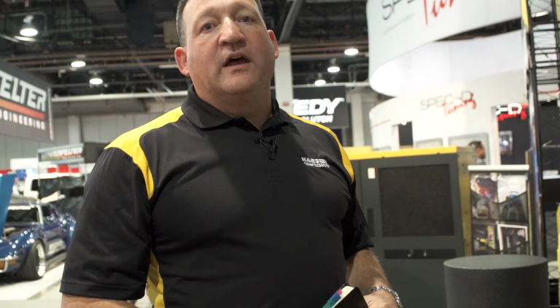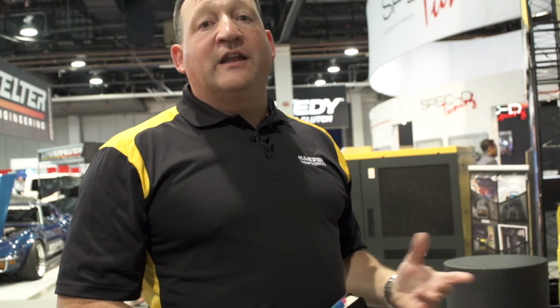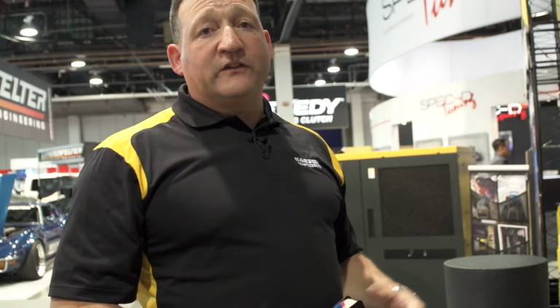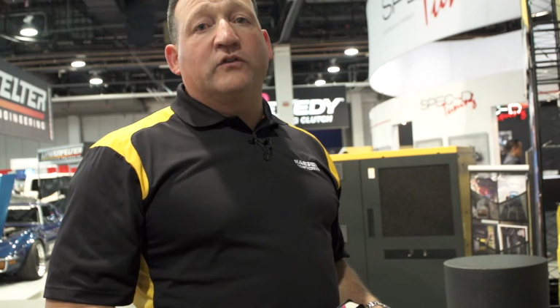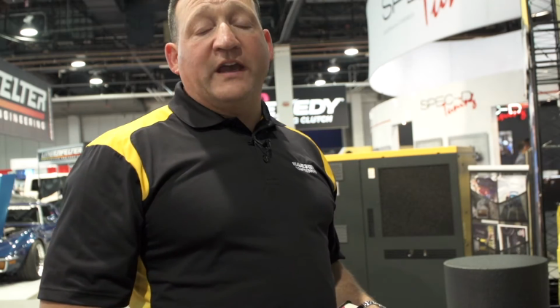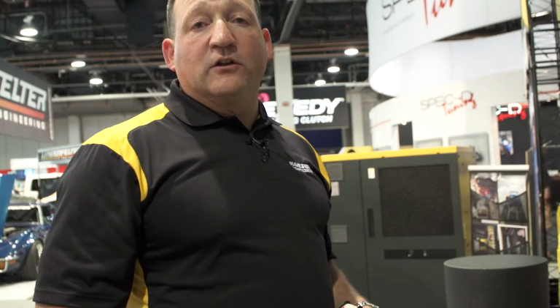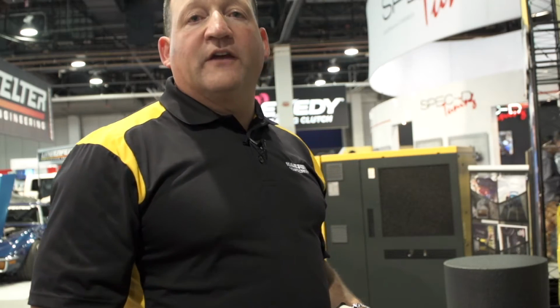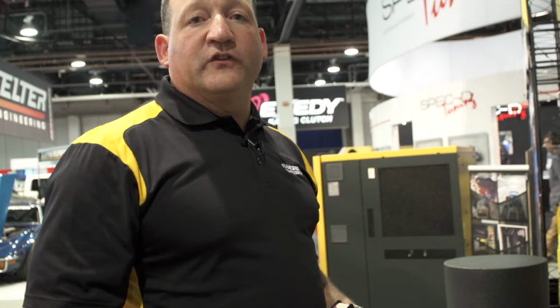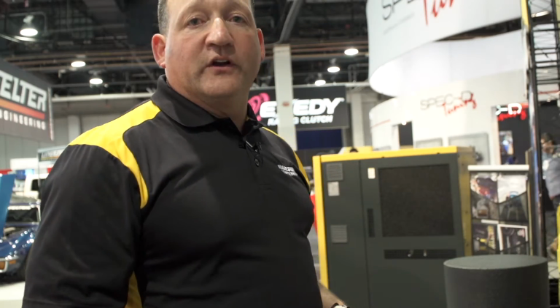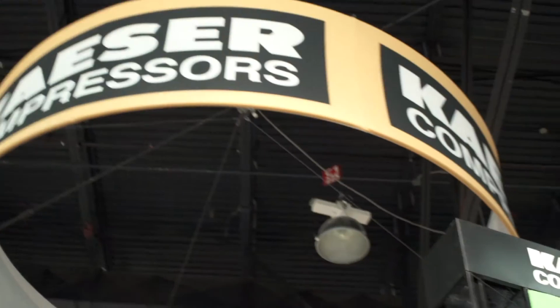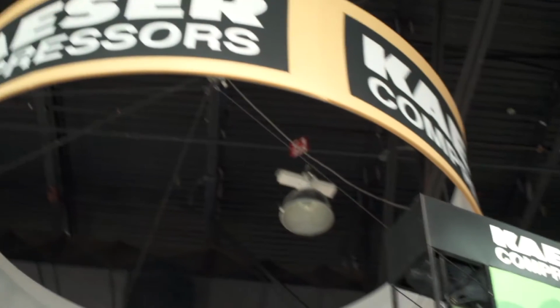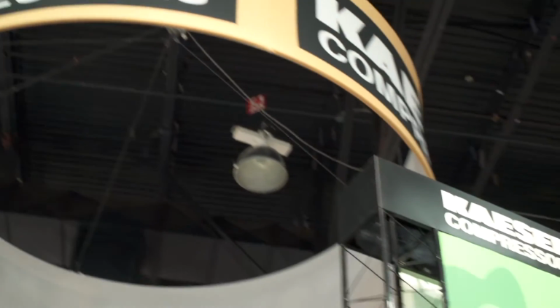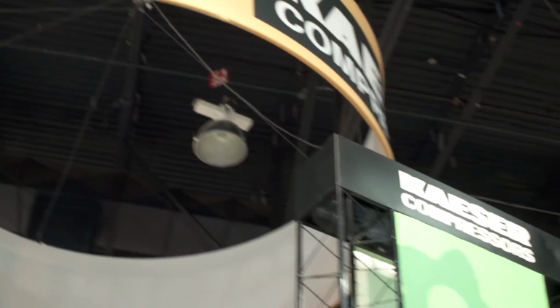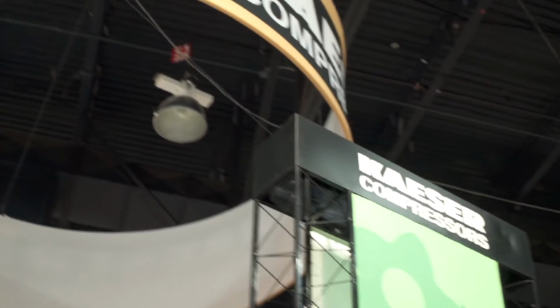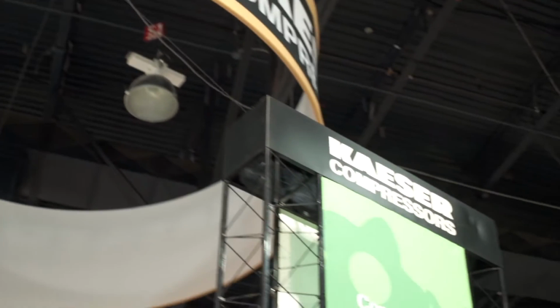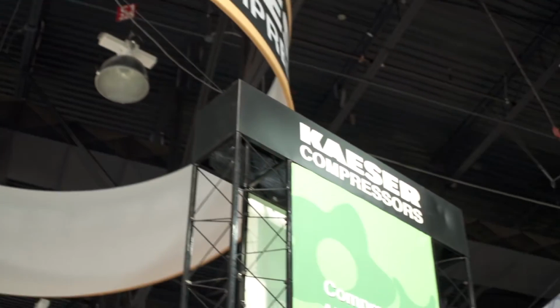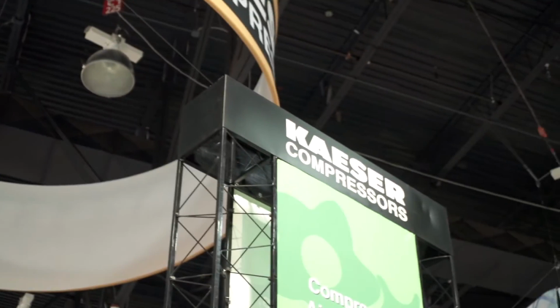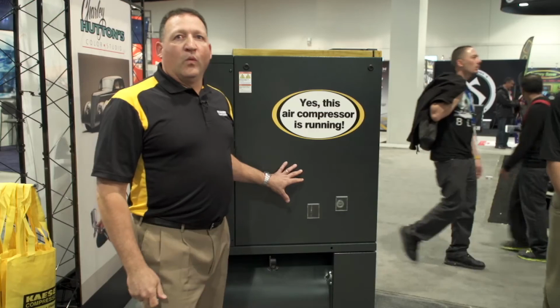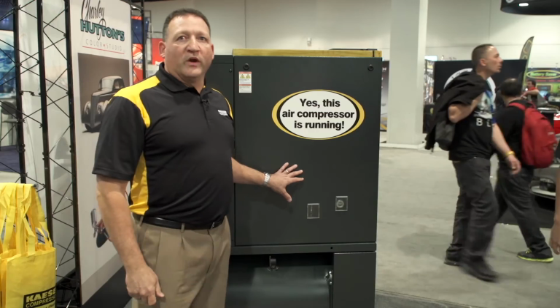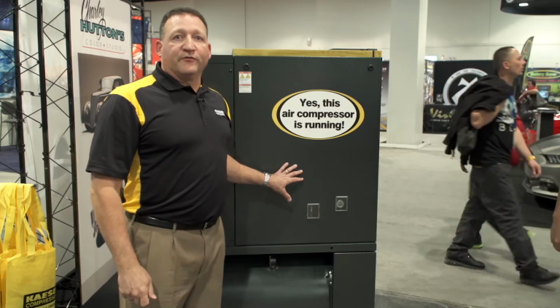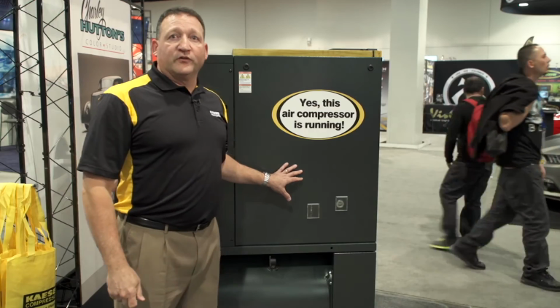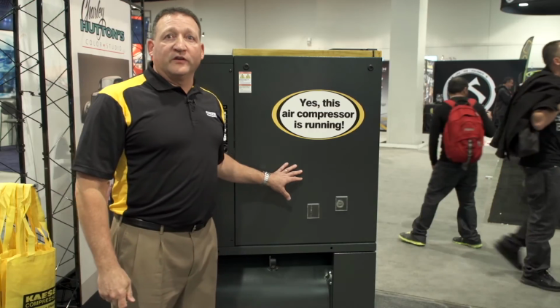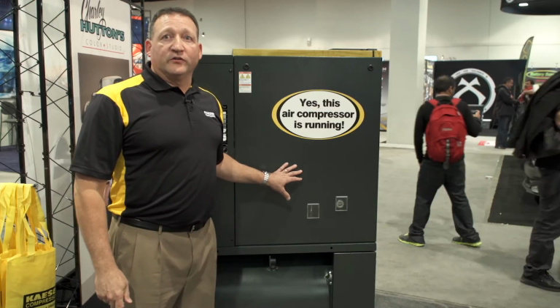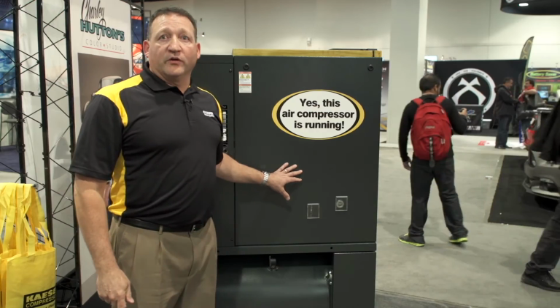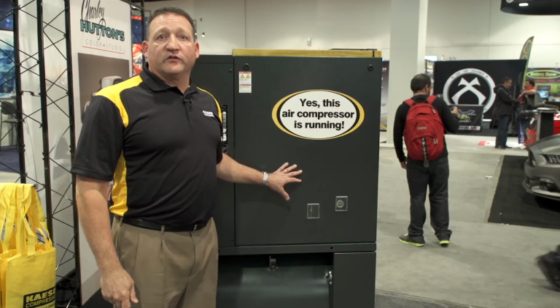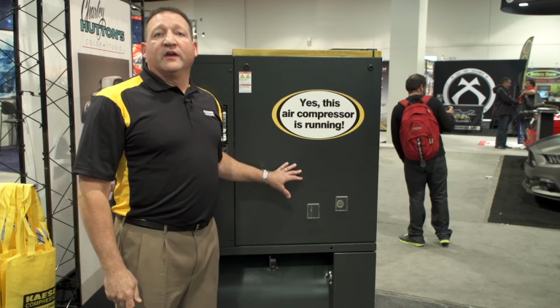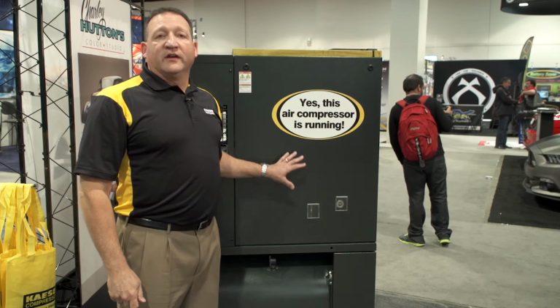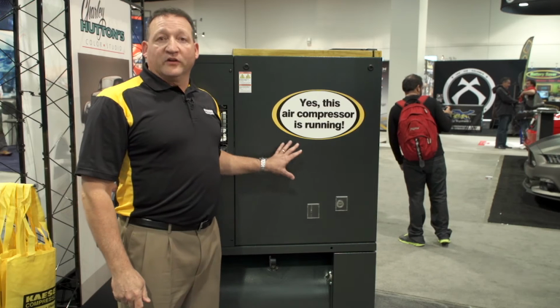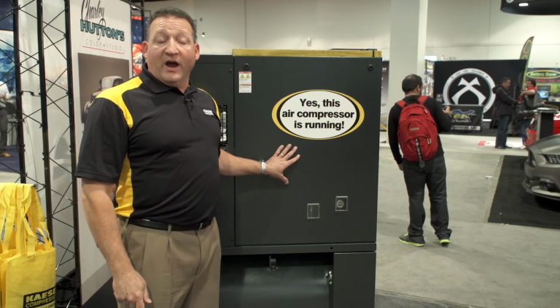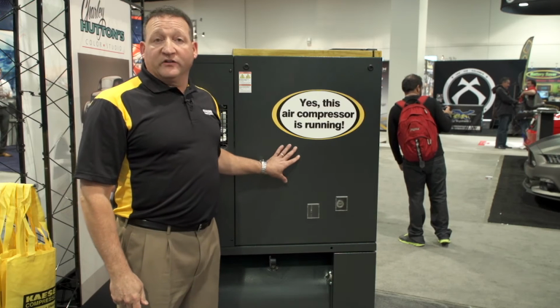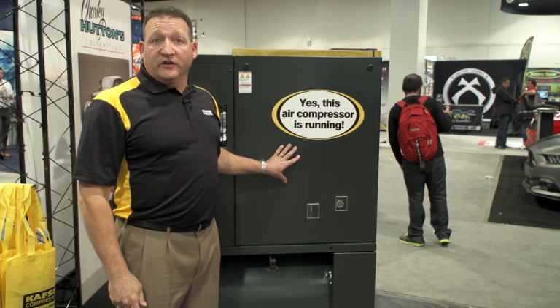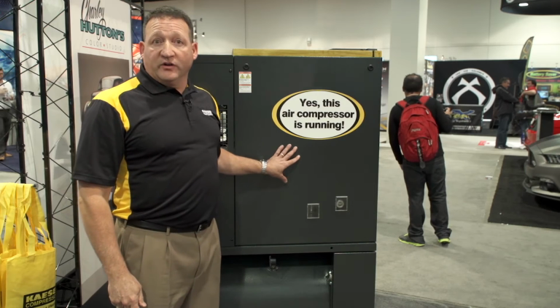Now, let's go take a look at this air center. One of the first things you'll notice is the quietness of the unit.